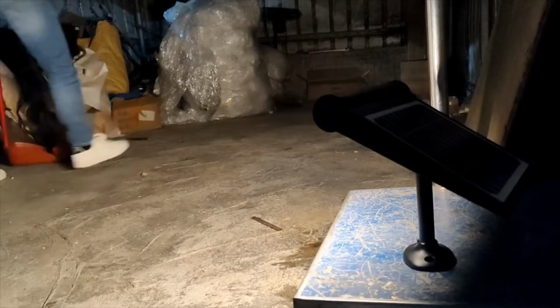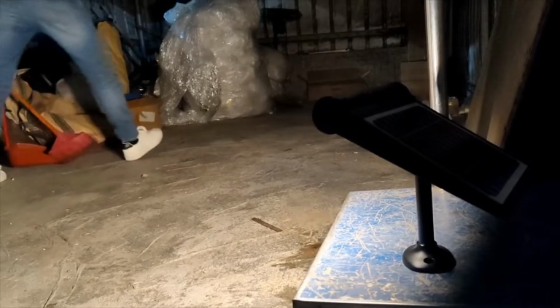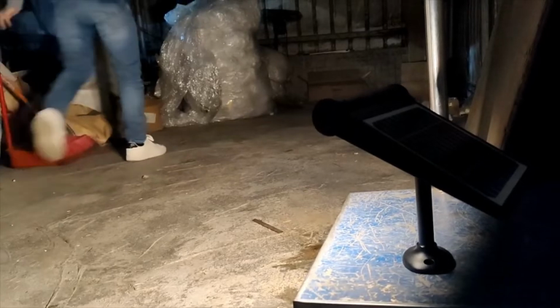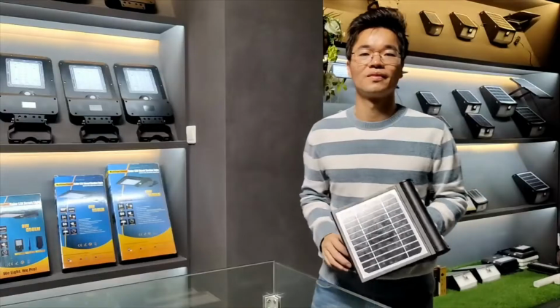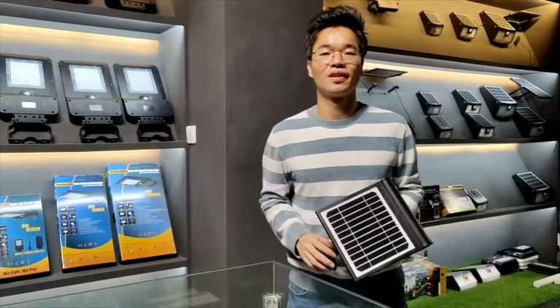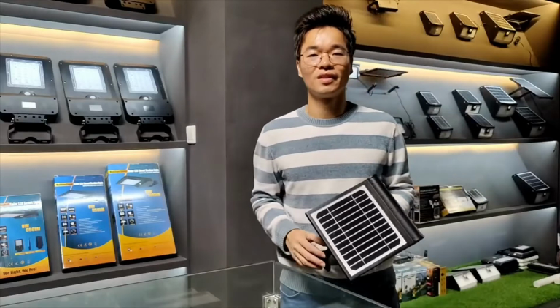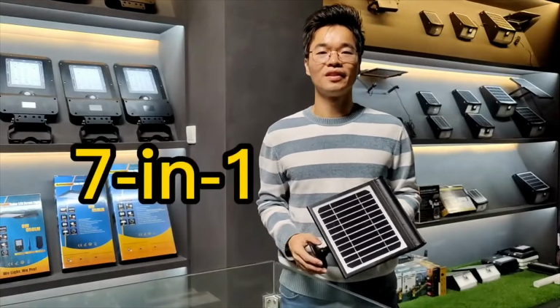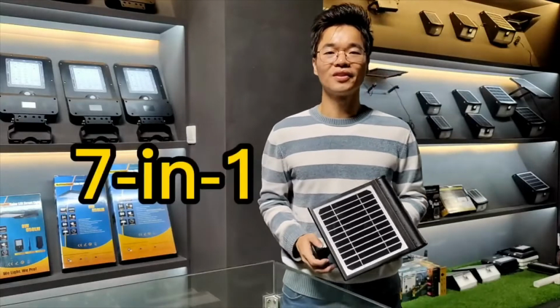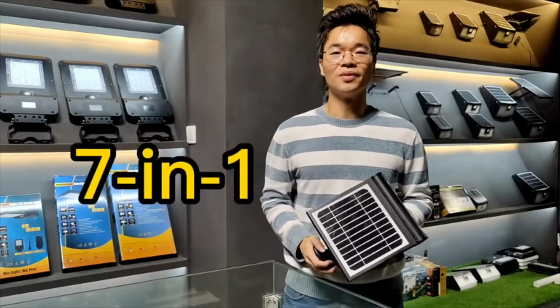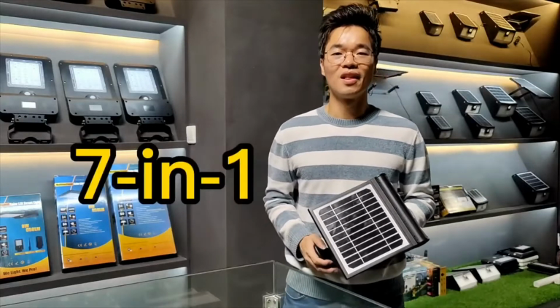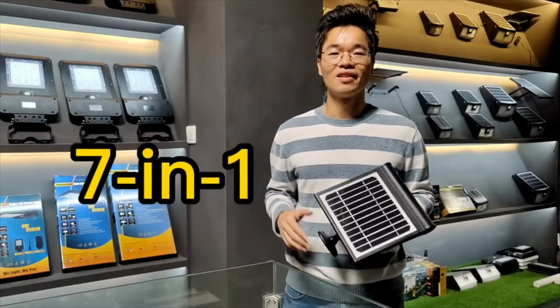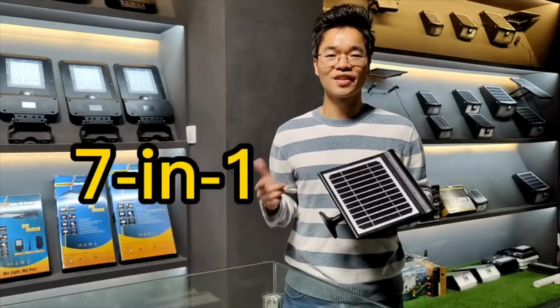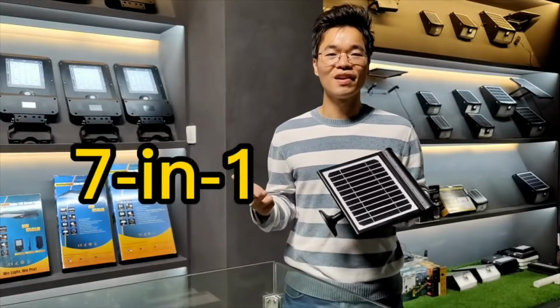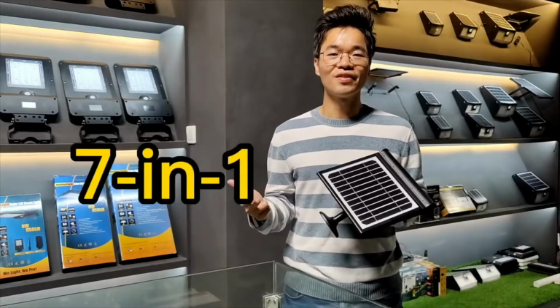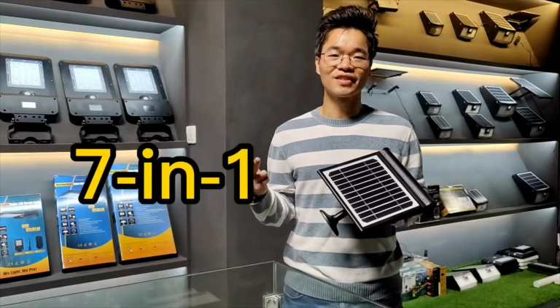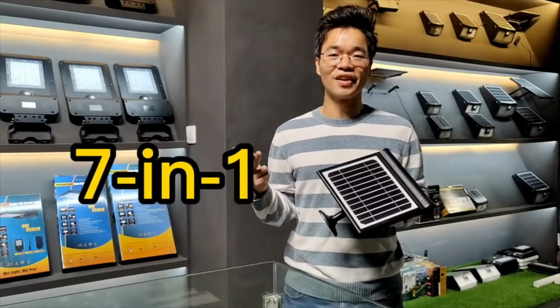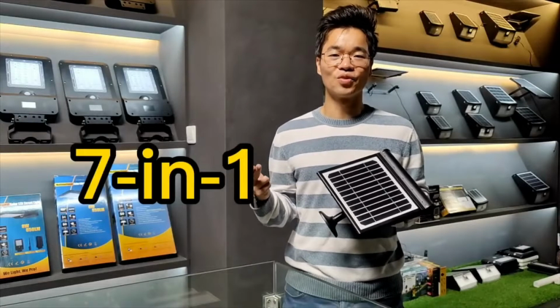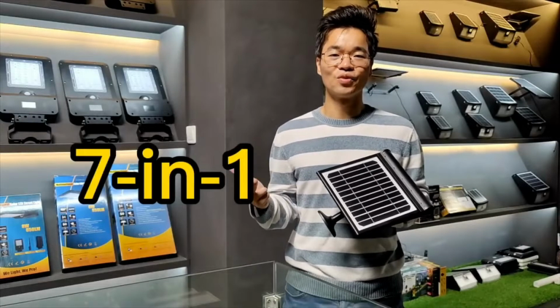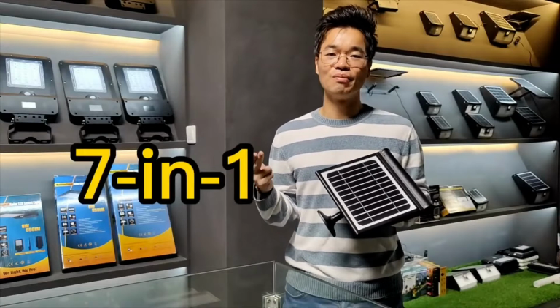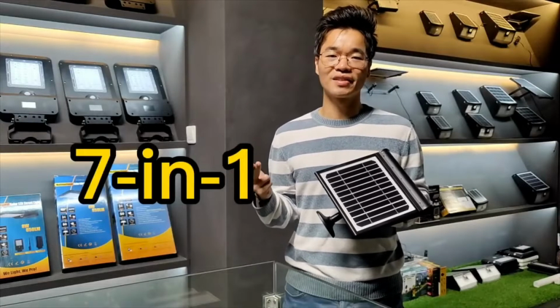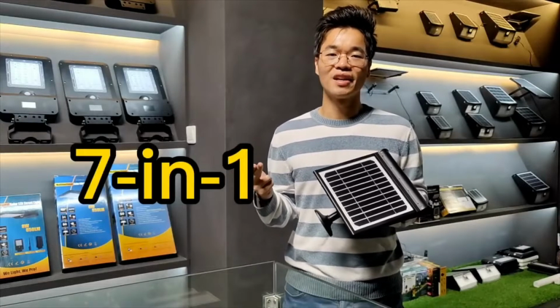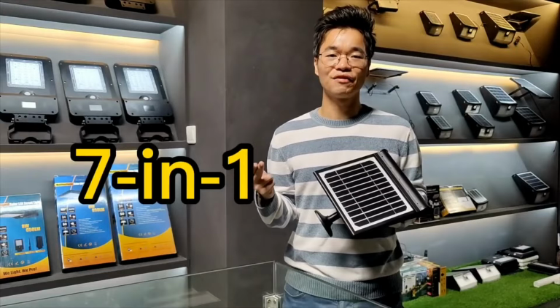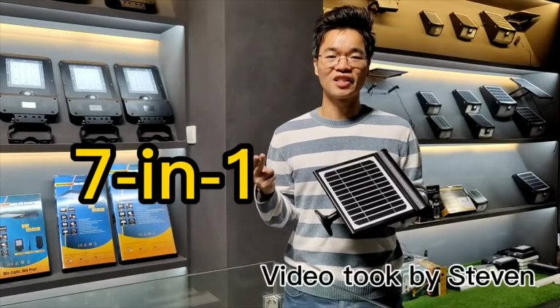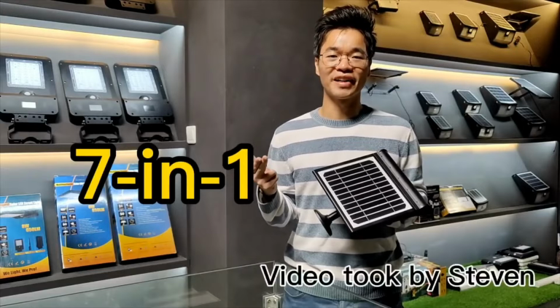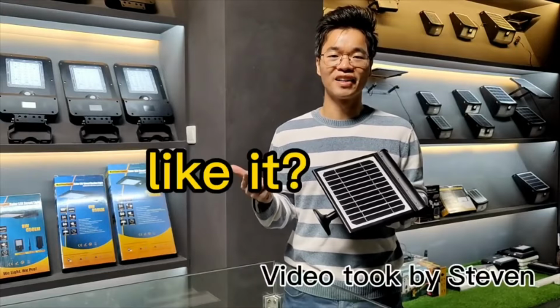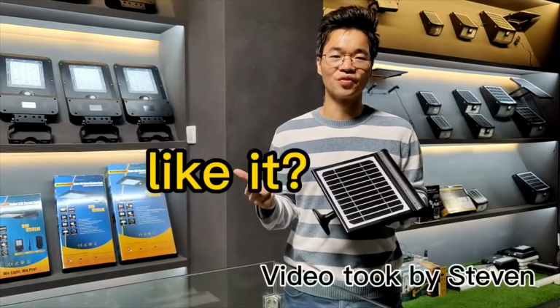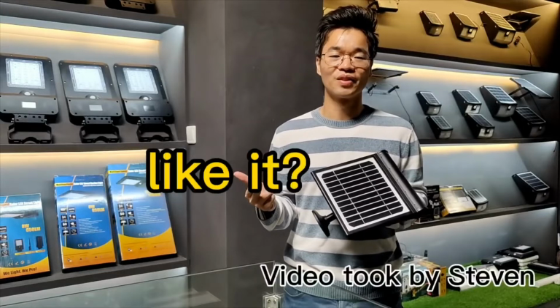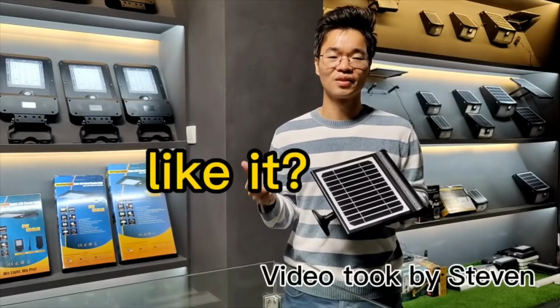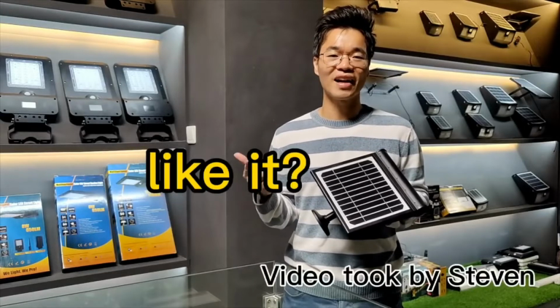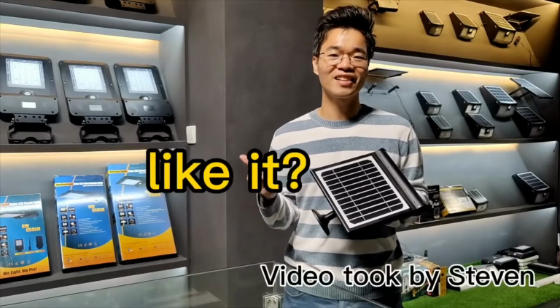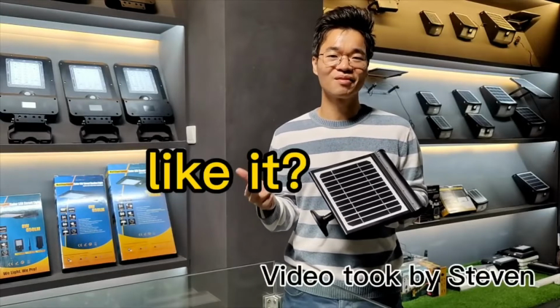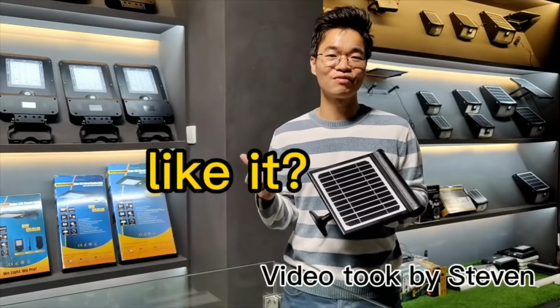In total, seven installations to meet different applications. You like it, my friend?